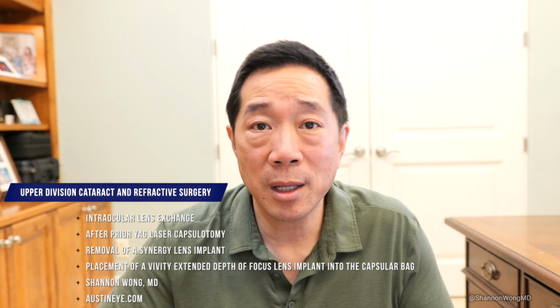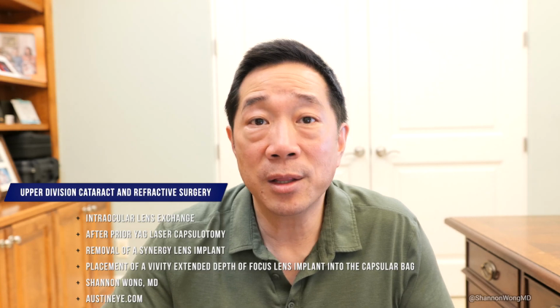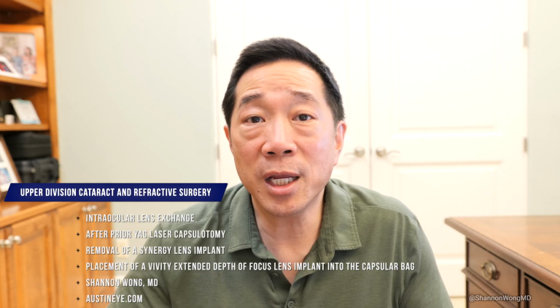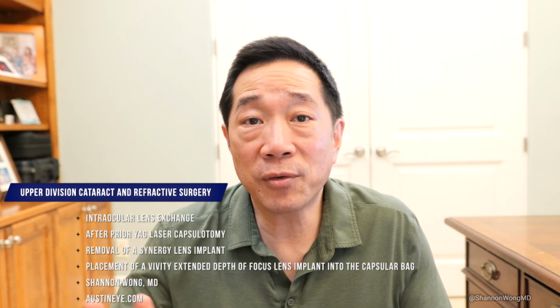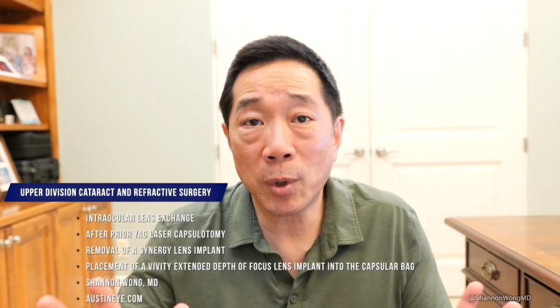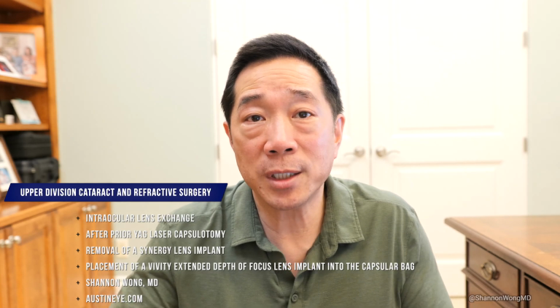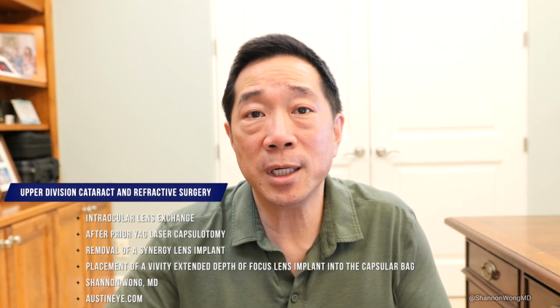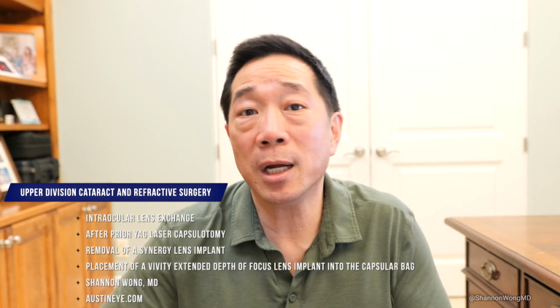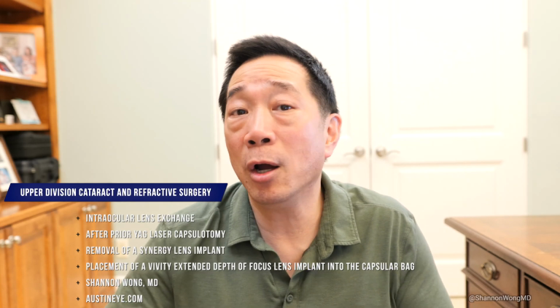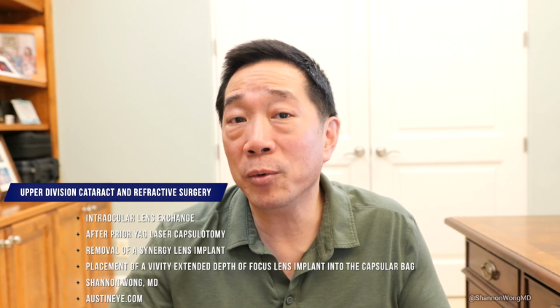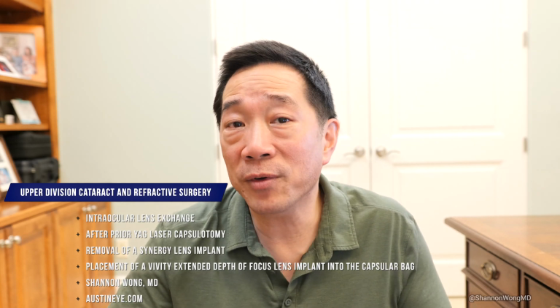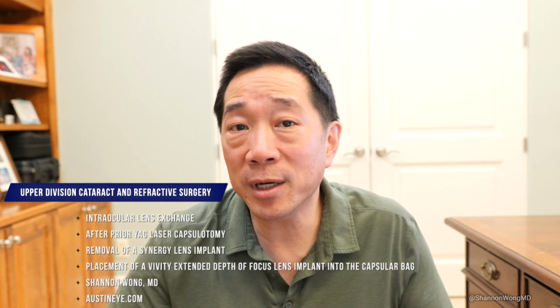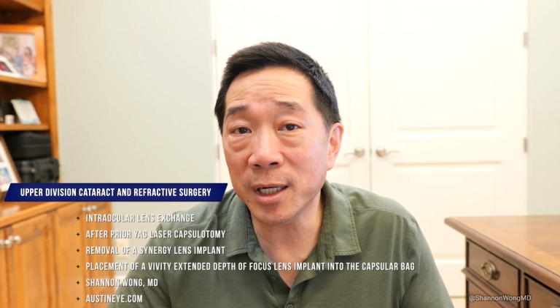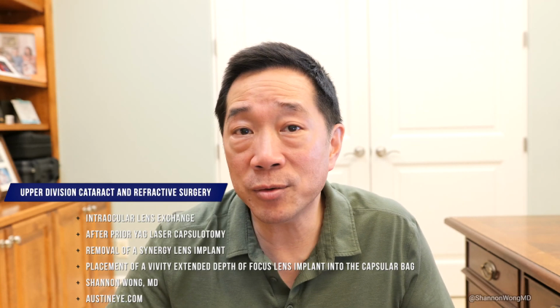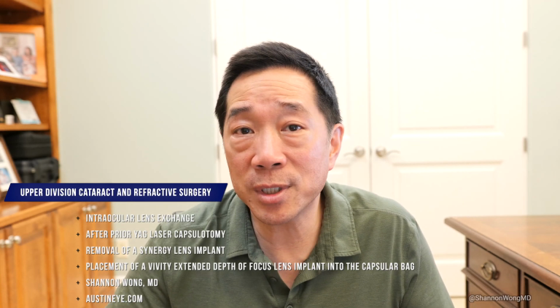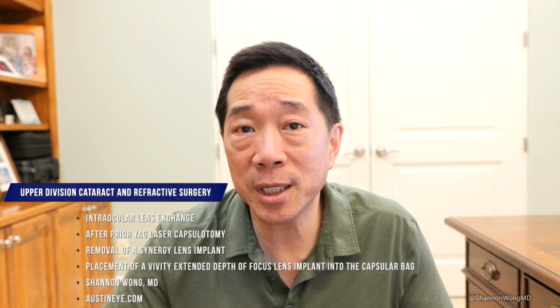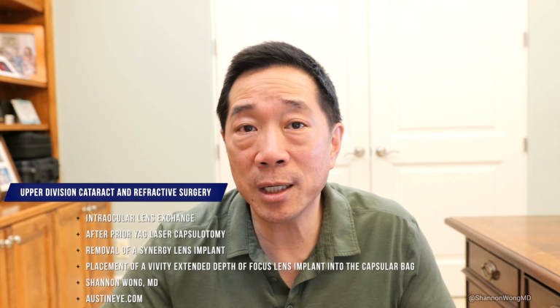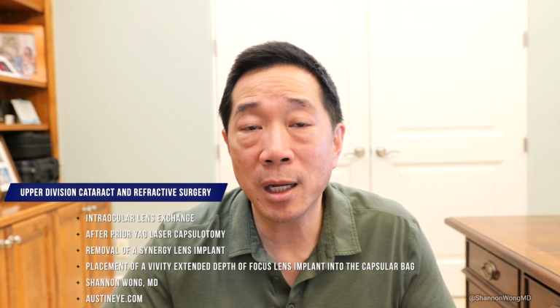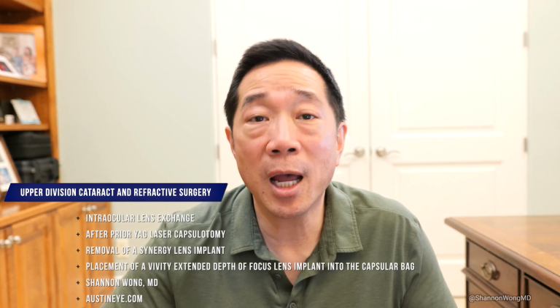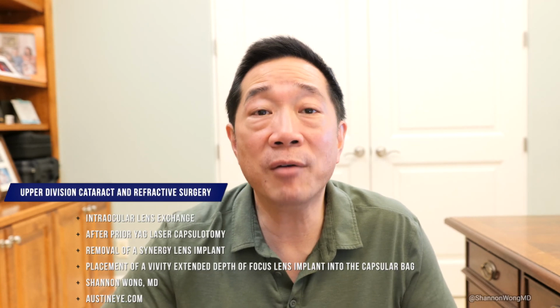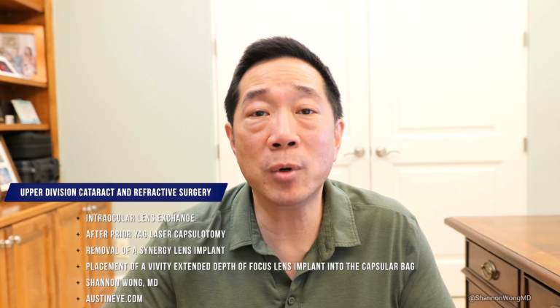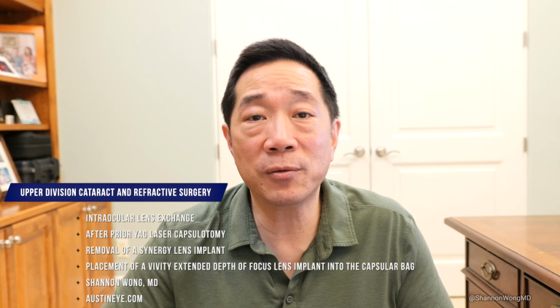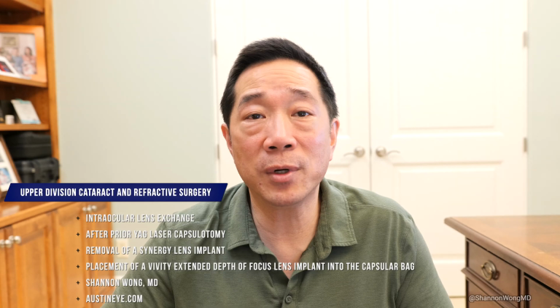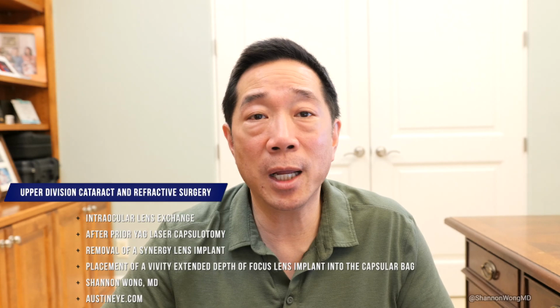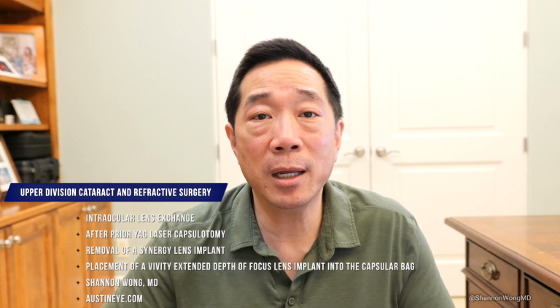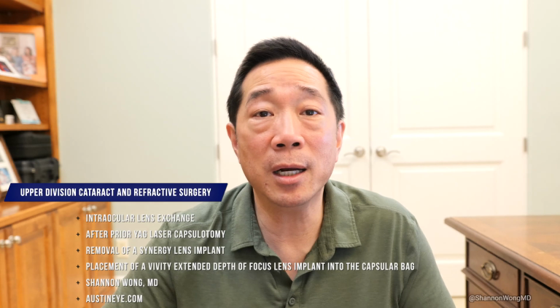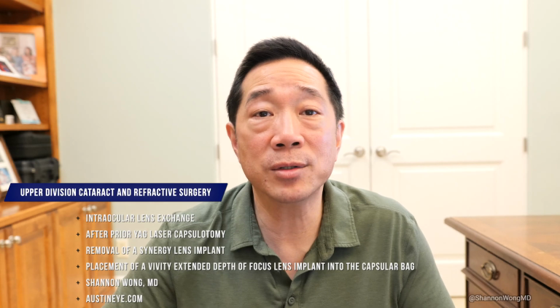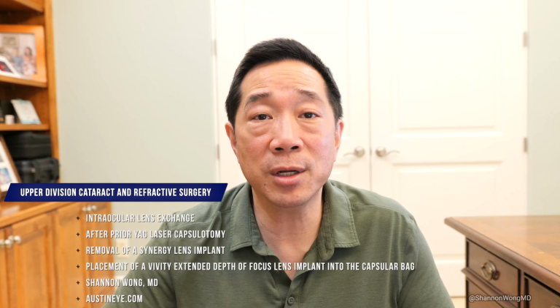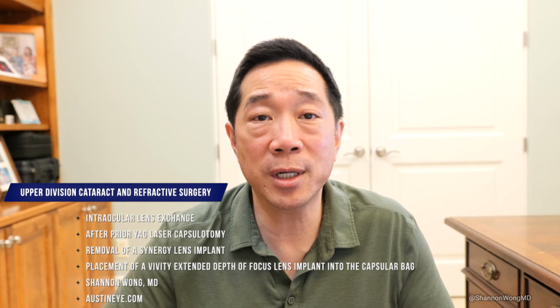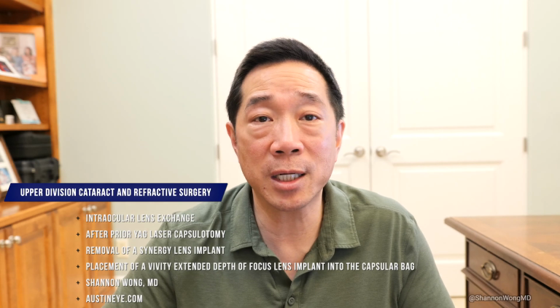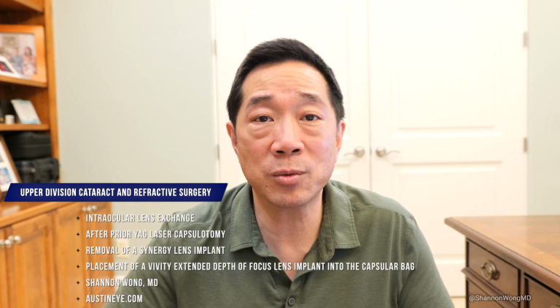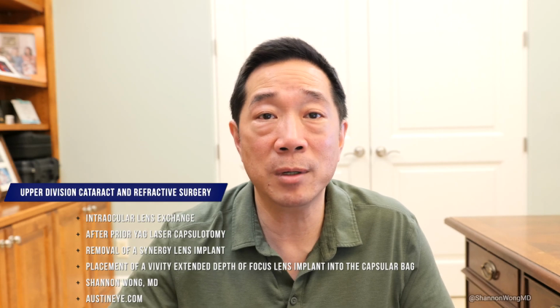Thank you for watching. I hope you found it interesting. Have a wonderful day and I'll see you on the next one.